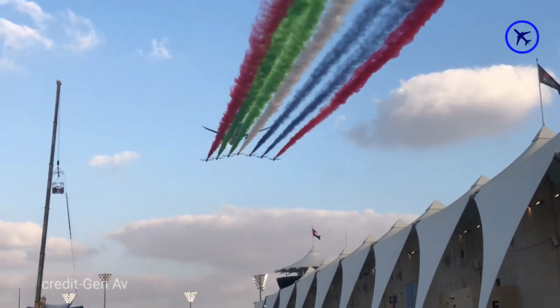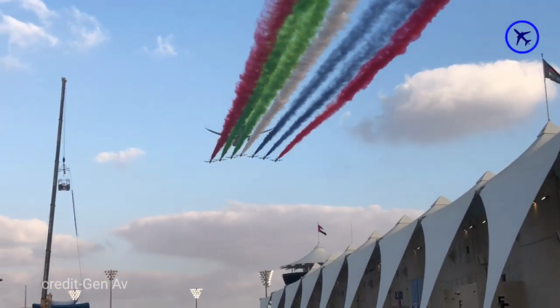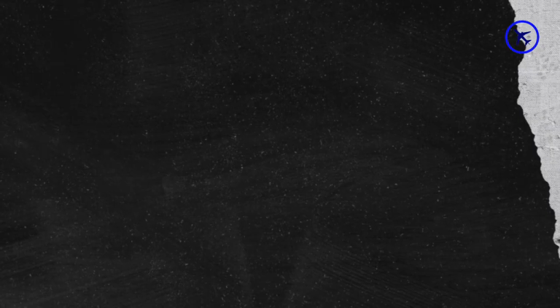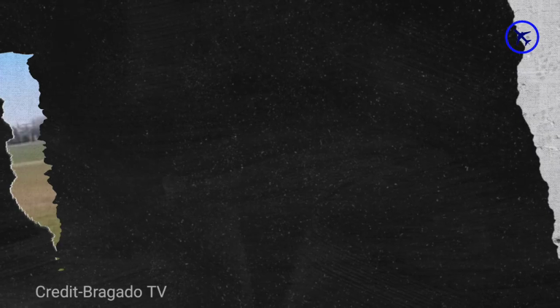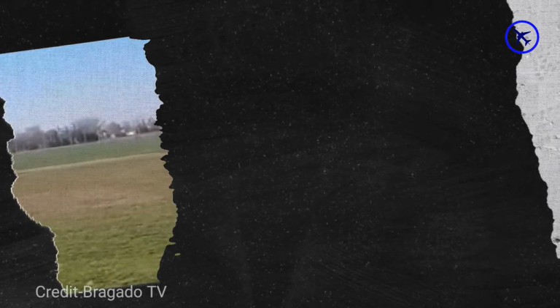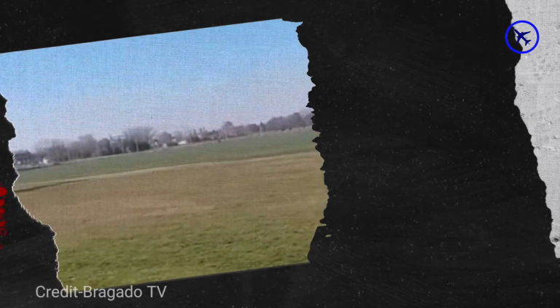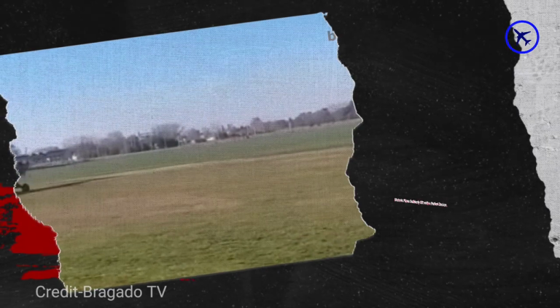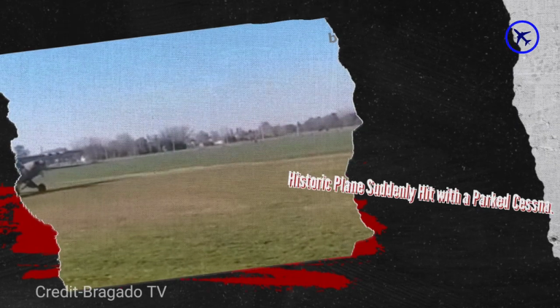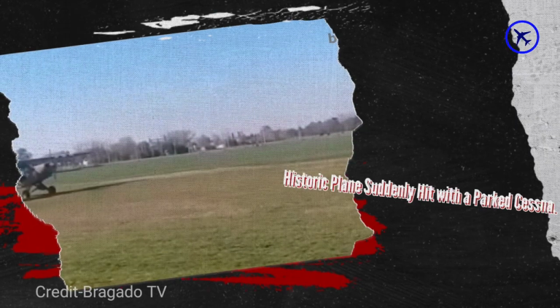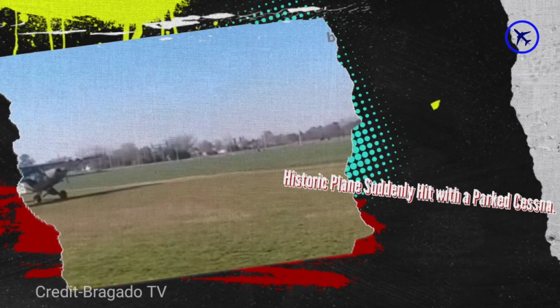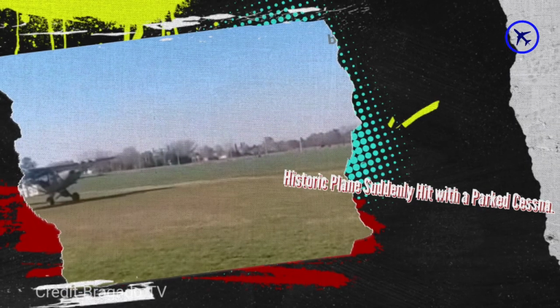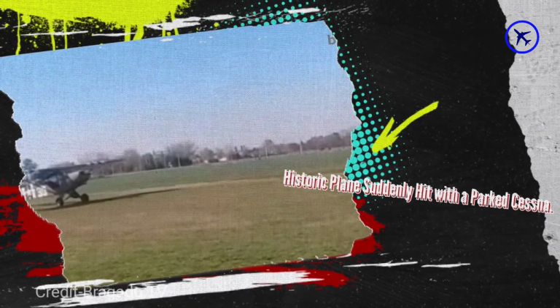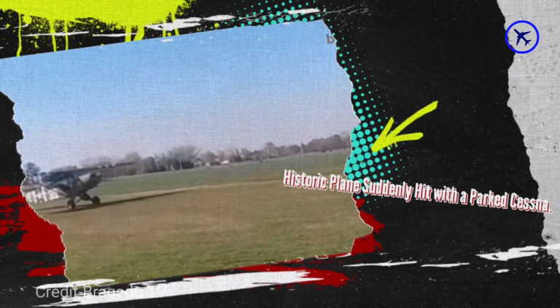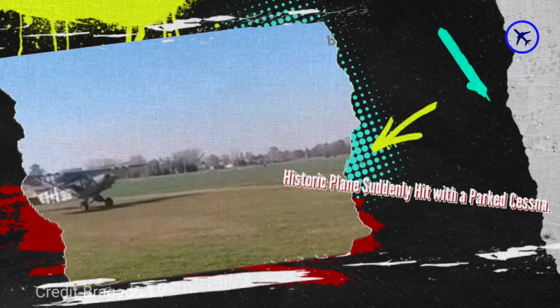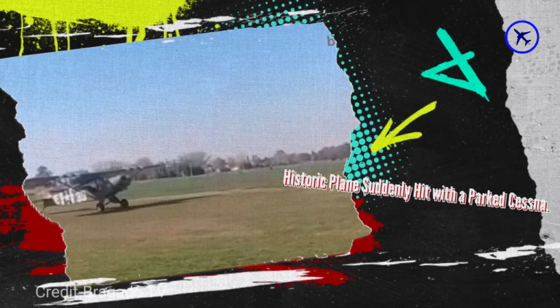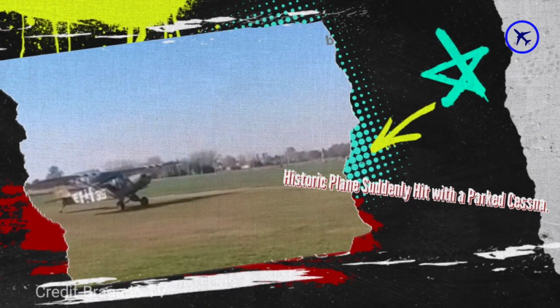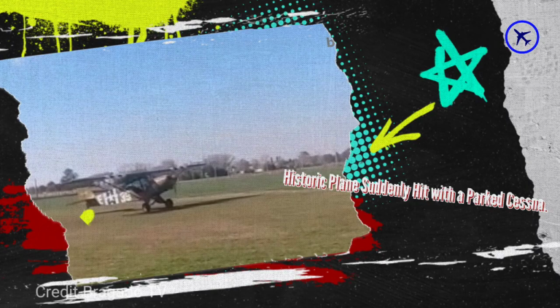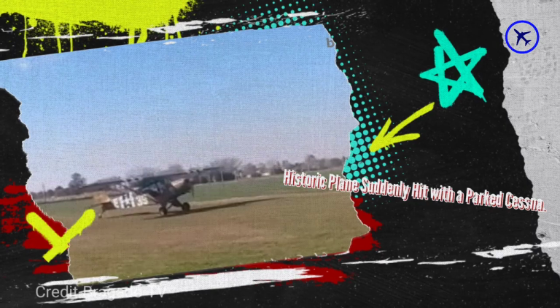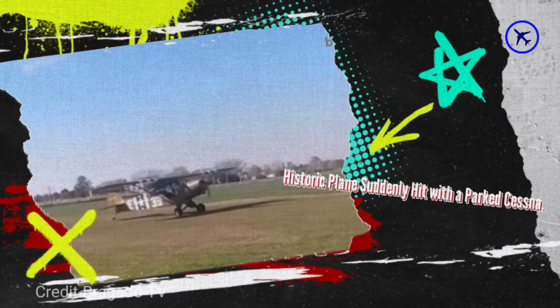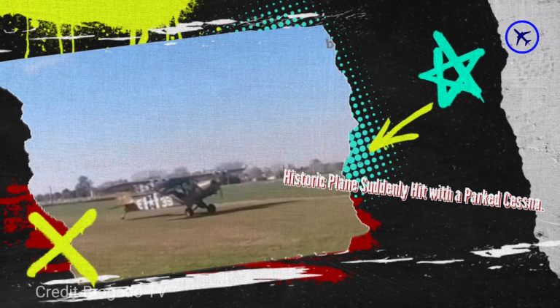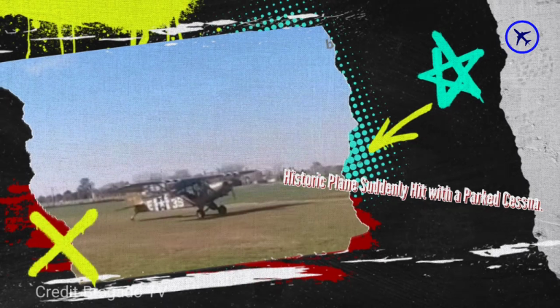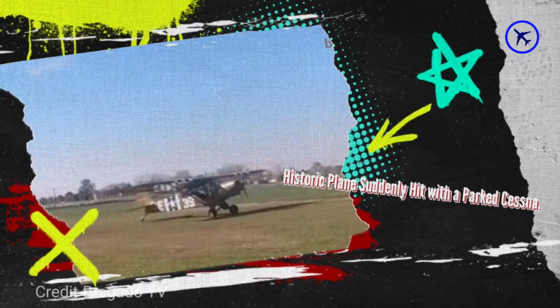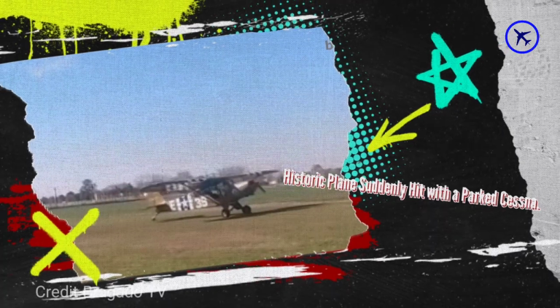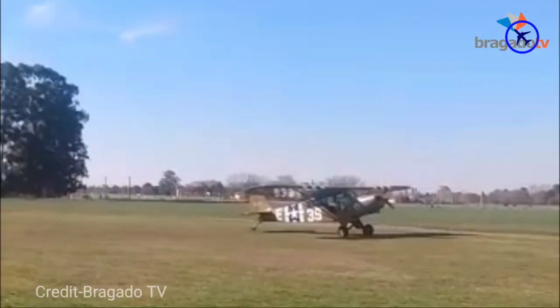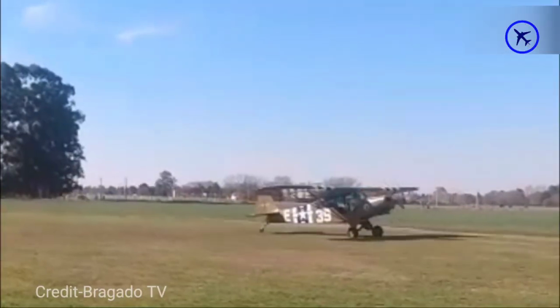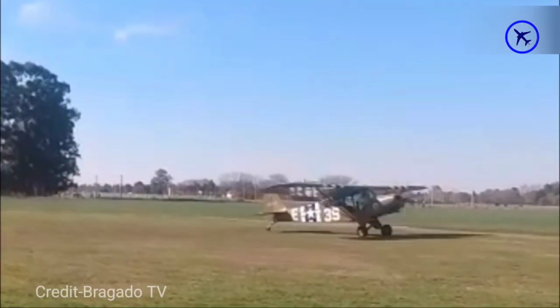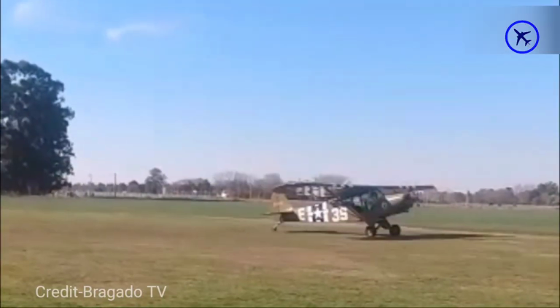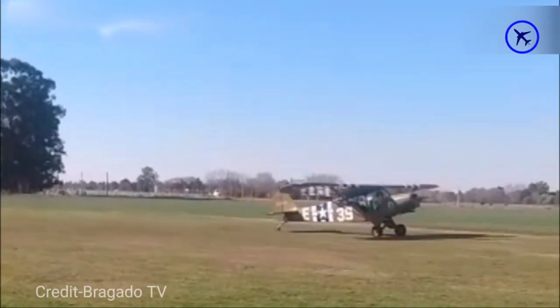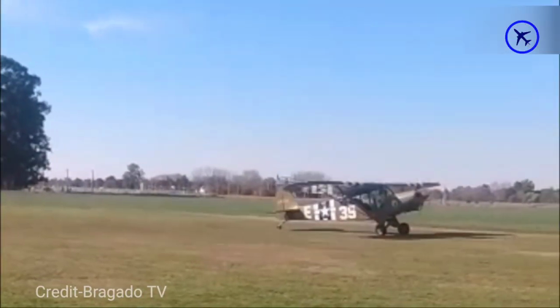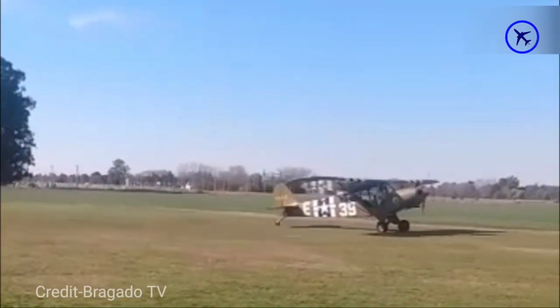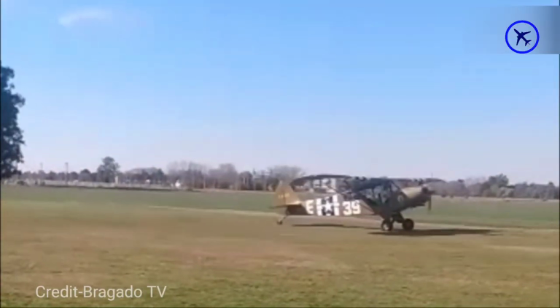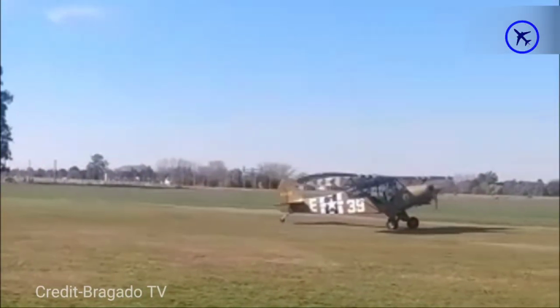This amazing historic plane suddenly hits a parked Cessna — maybe the pilot wanted to test its build quality.